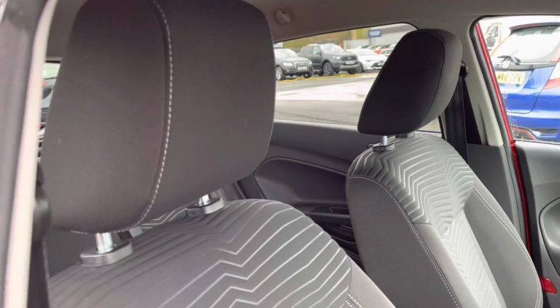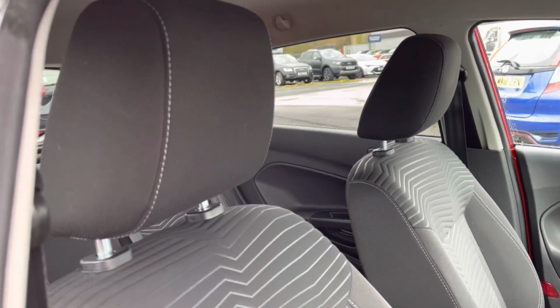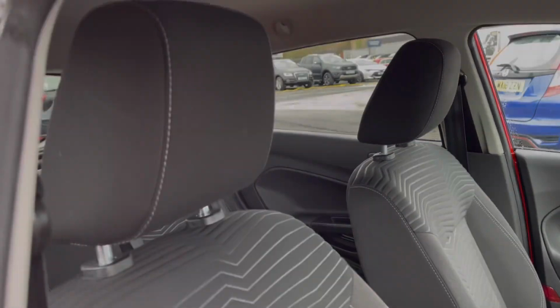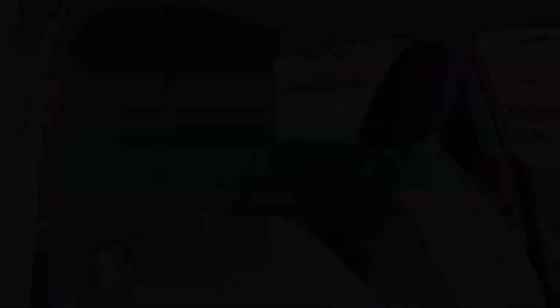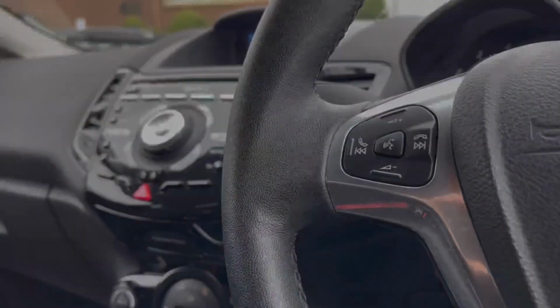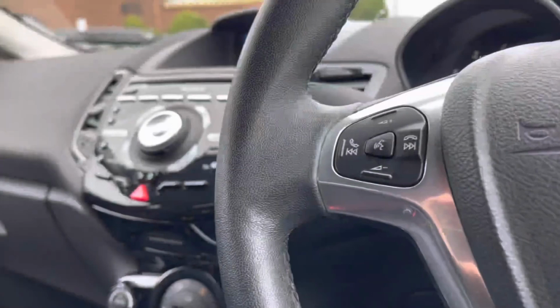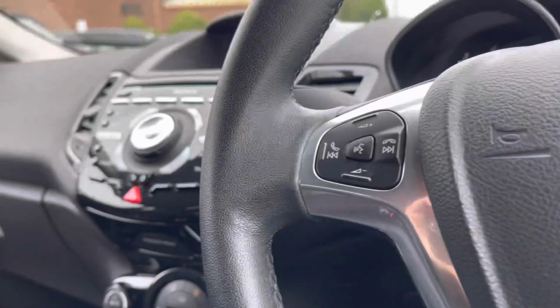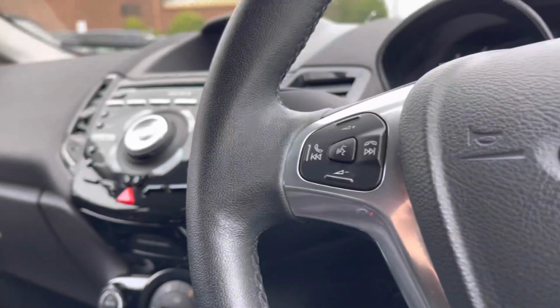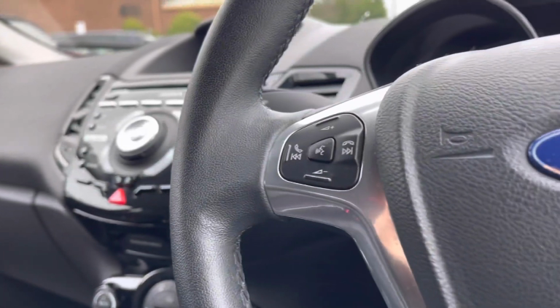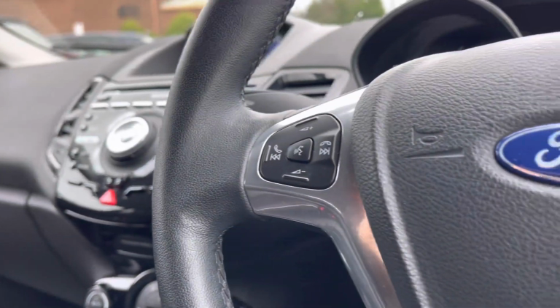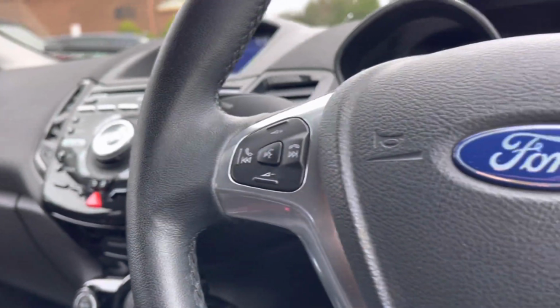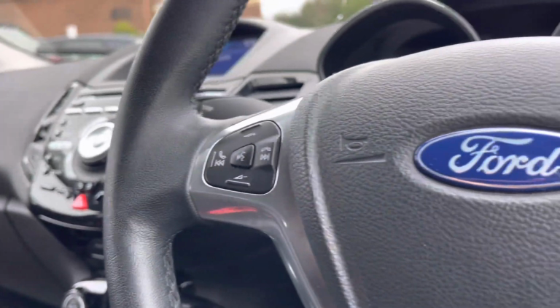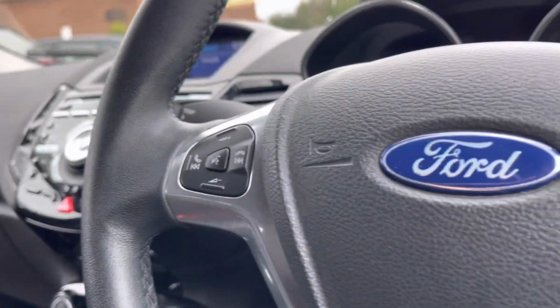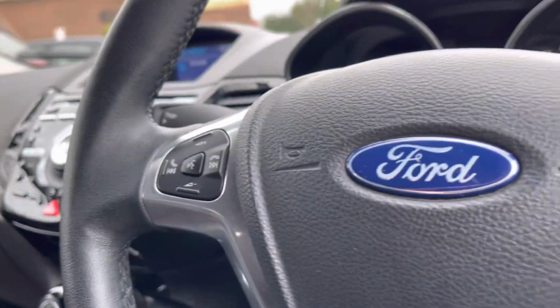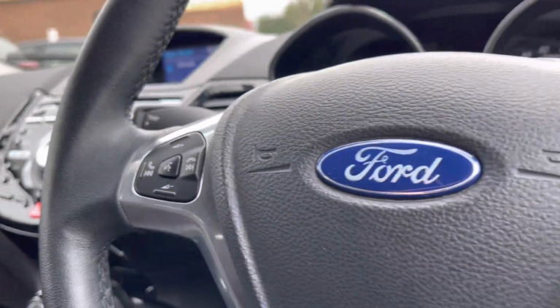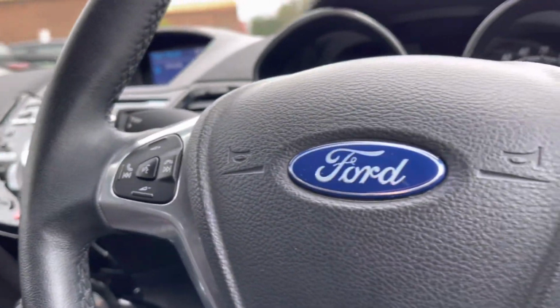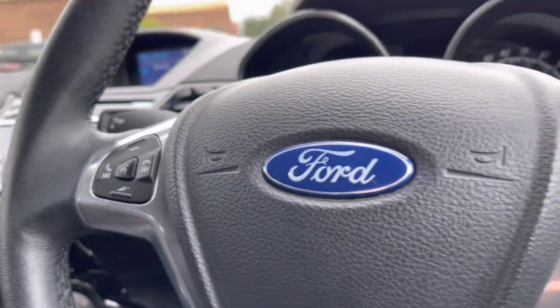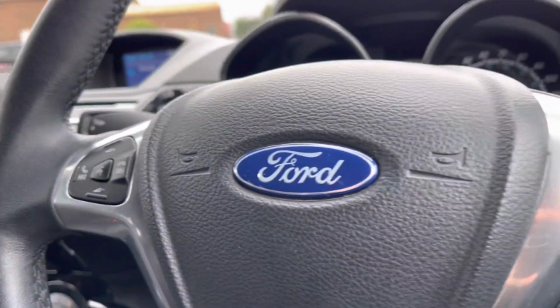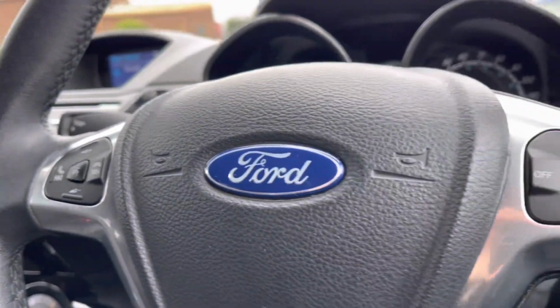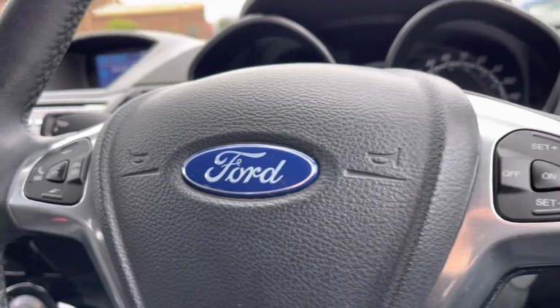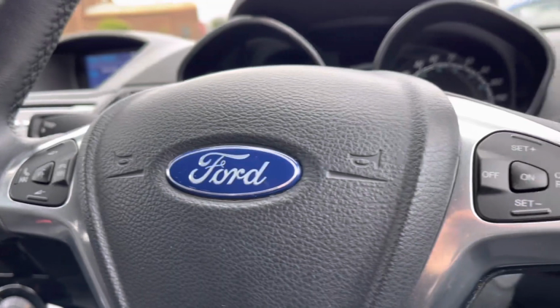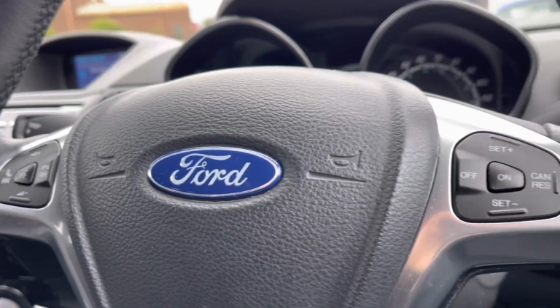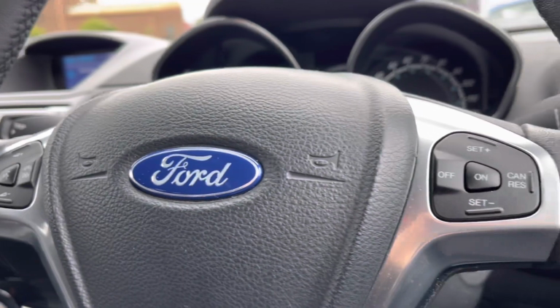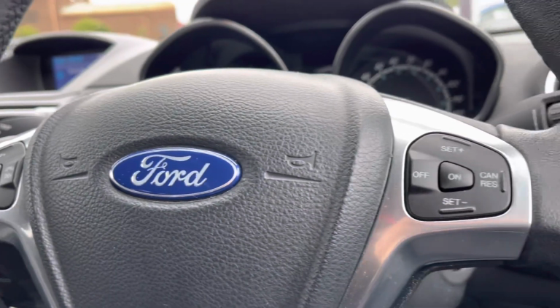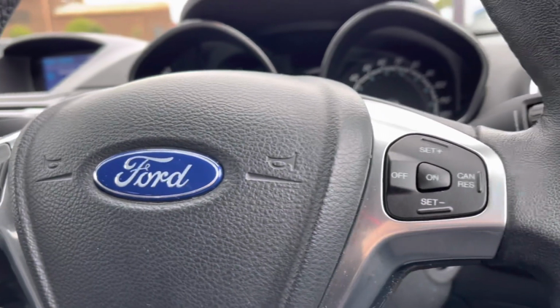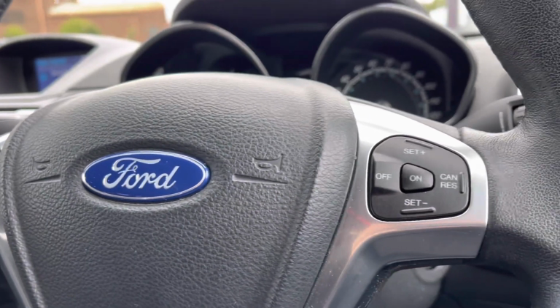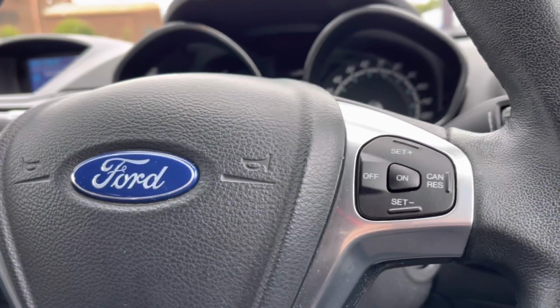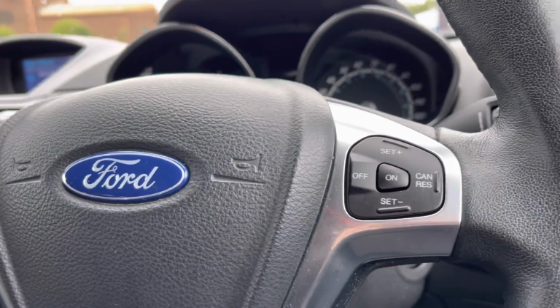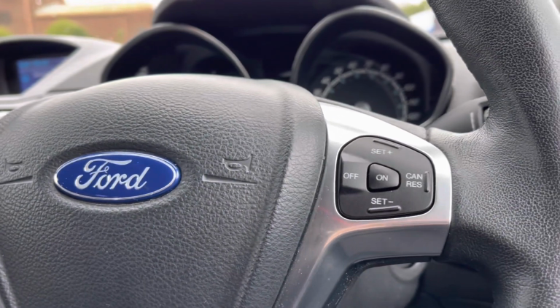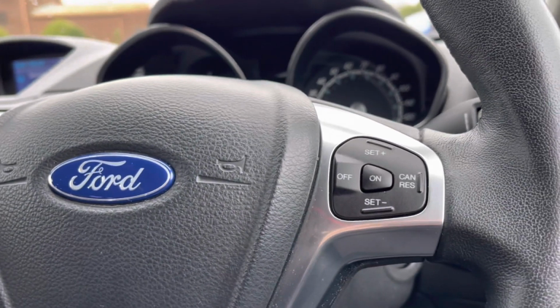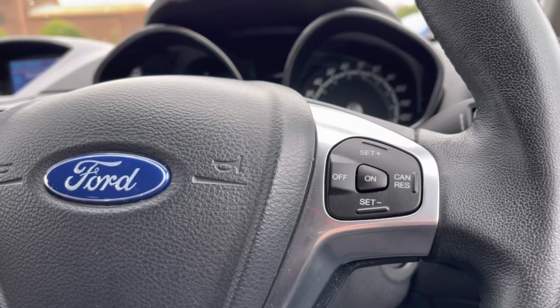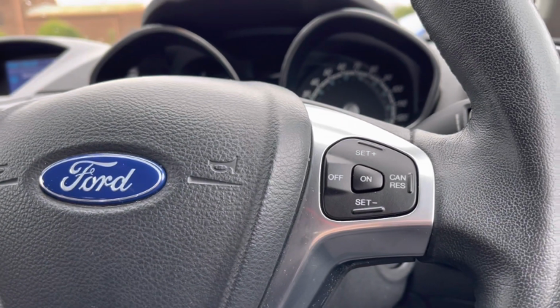To seamlessly control your vehicle, you do have your mounted audio controls on your steering wheel, which does include your cruise control option as well.